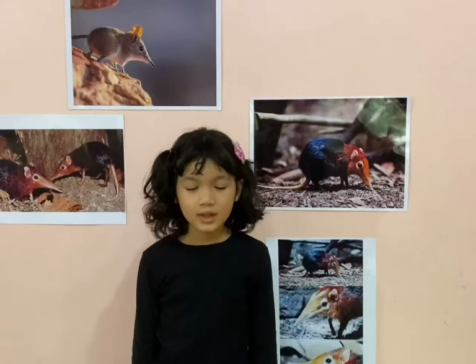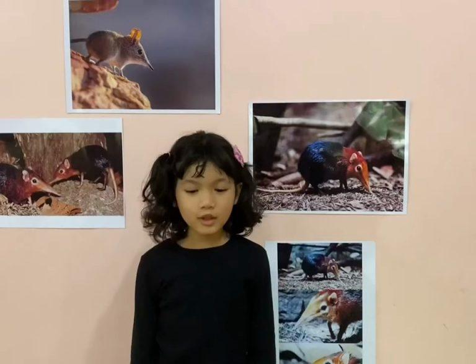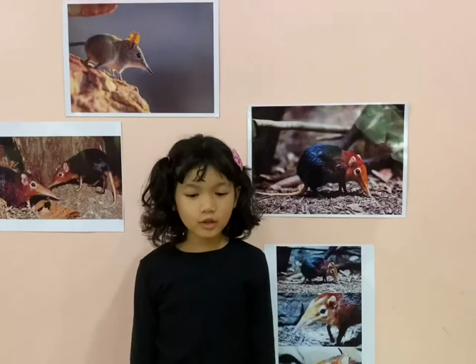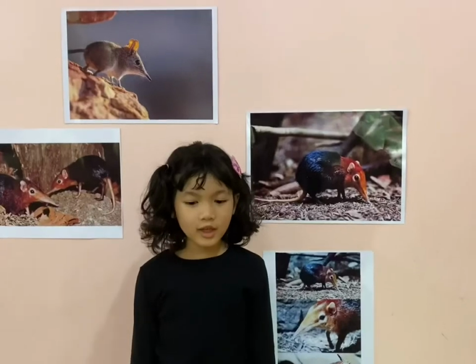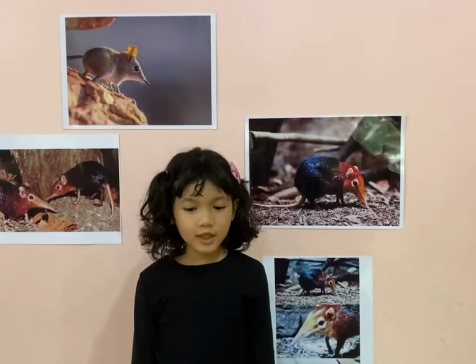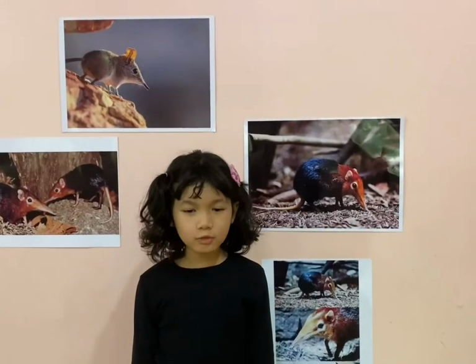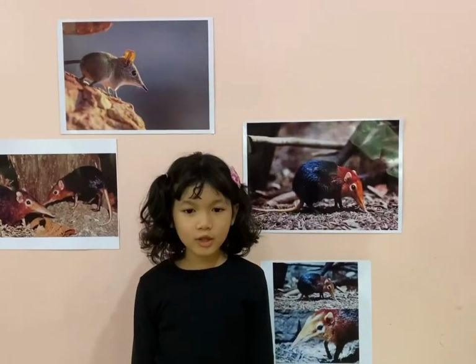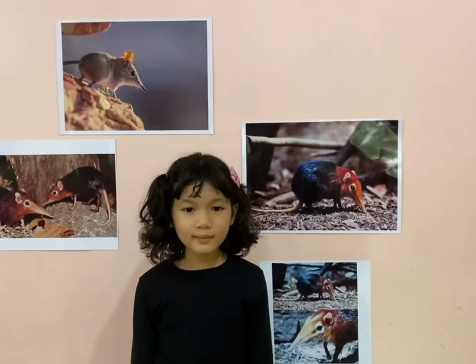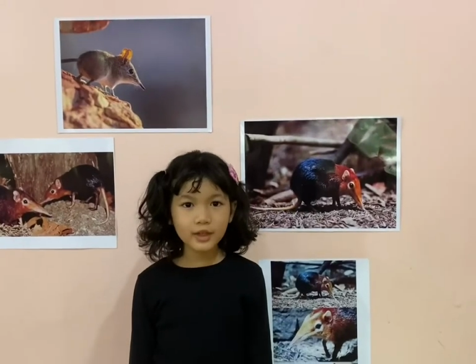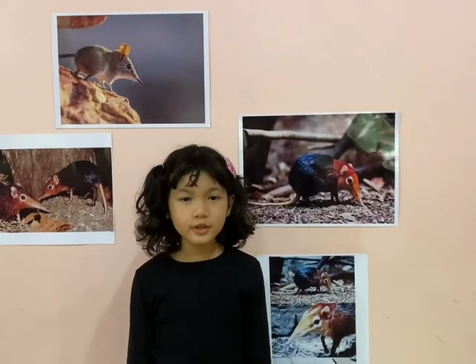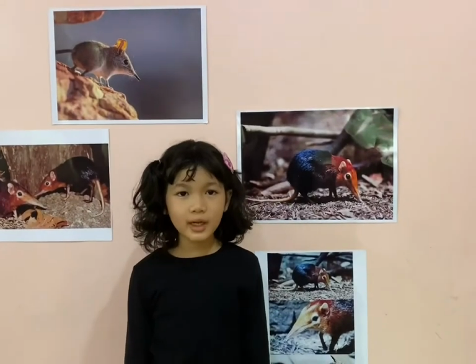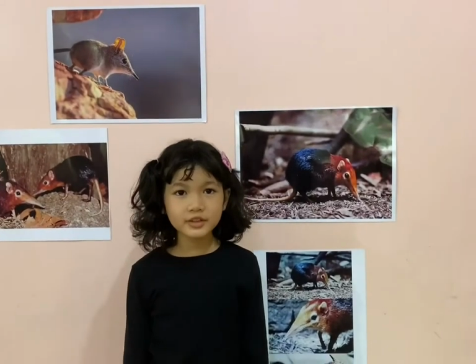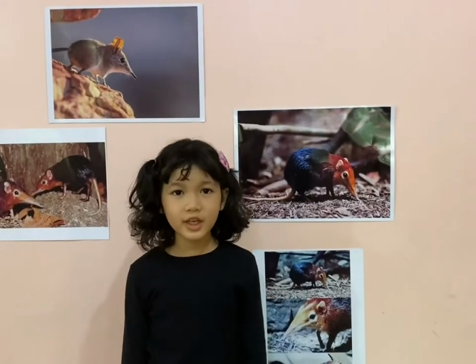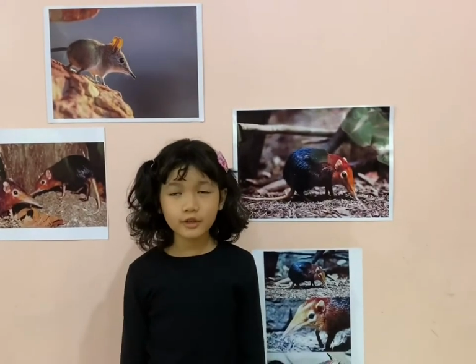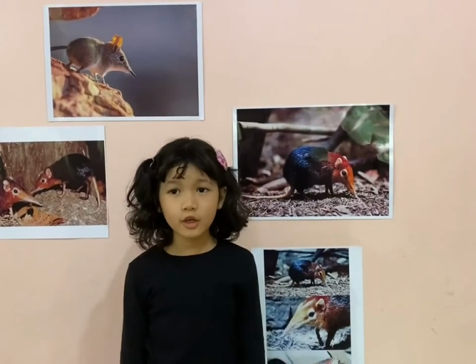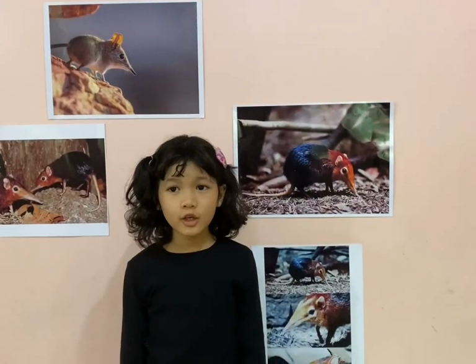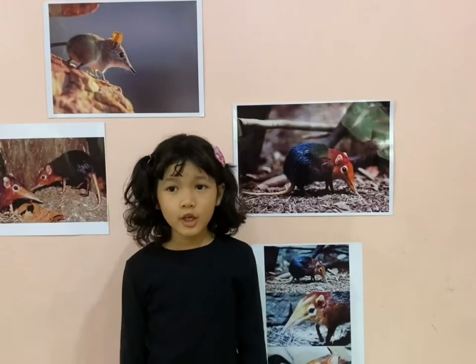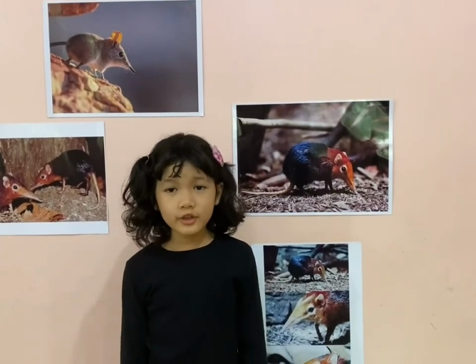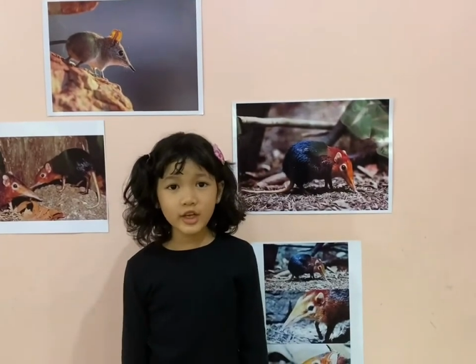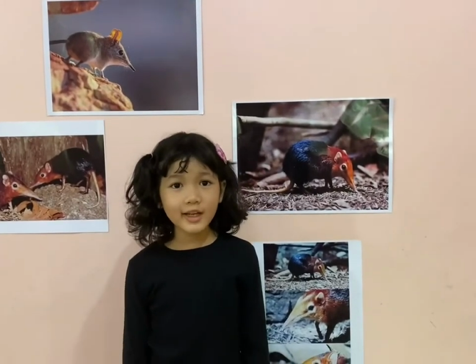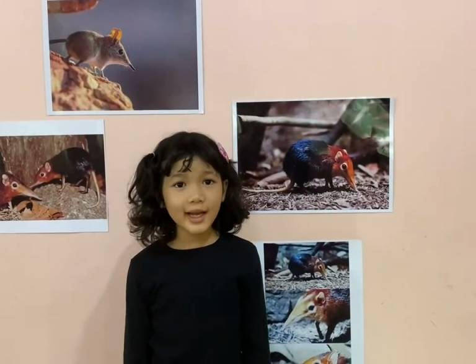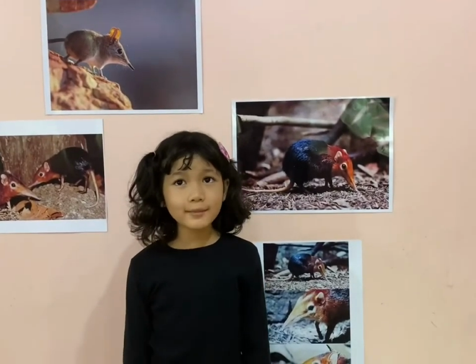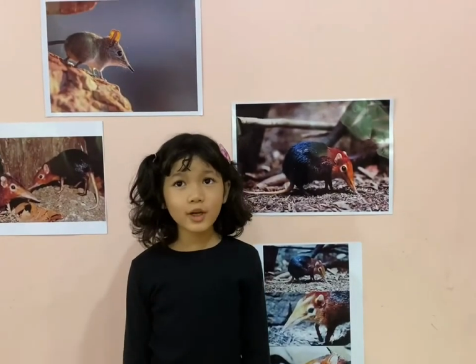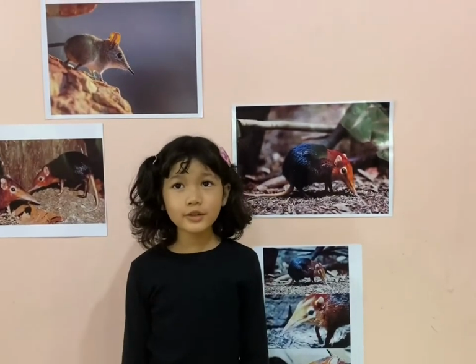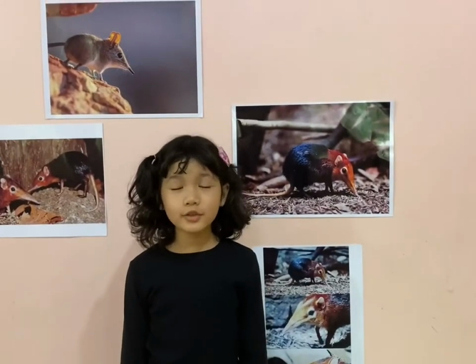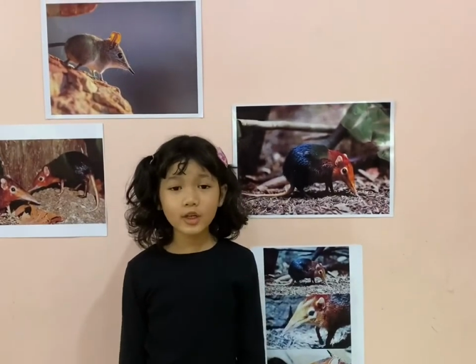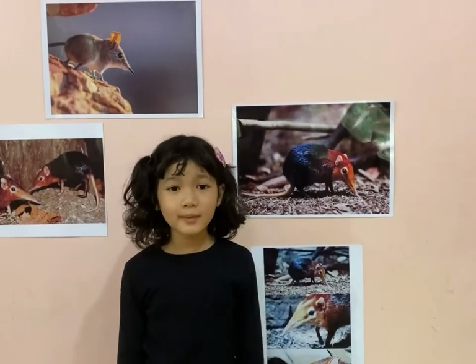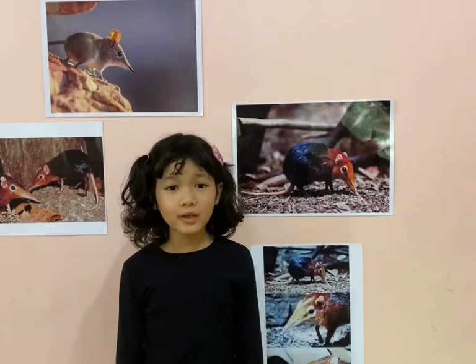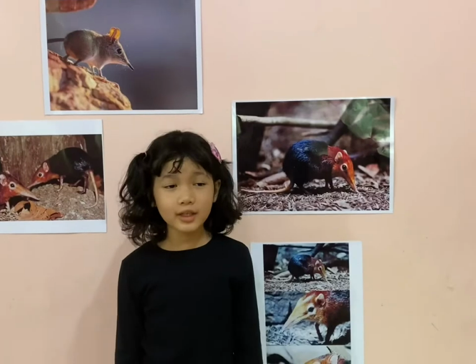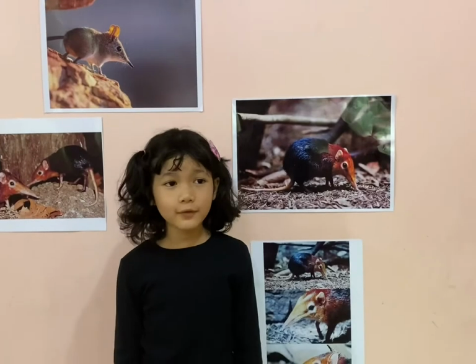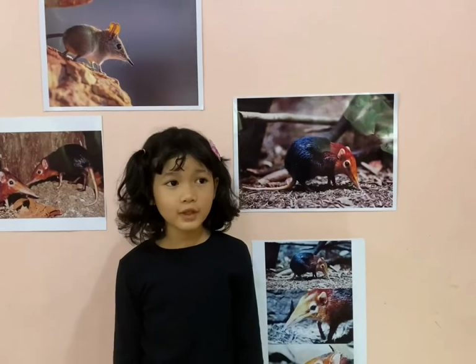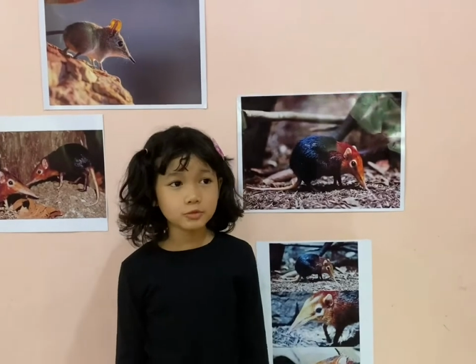Hello guys, welcome back to my channel. Today I'm going to talk about elephant shrews.